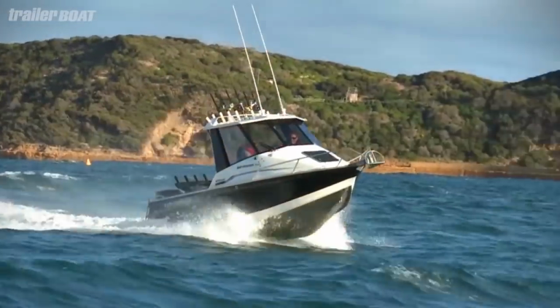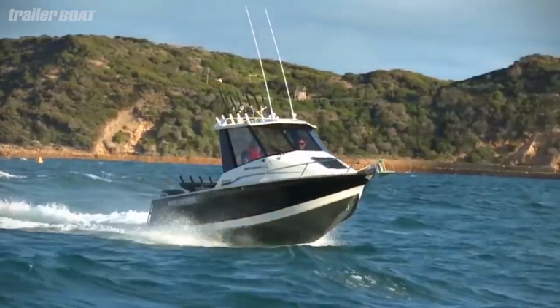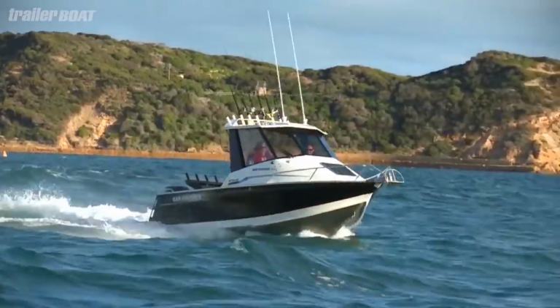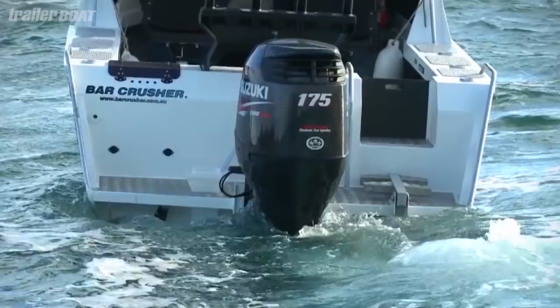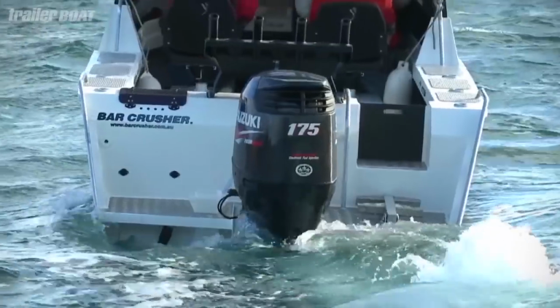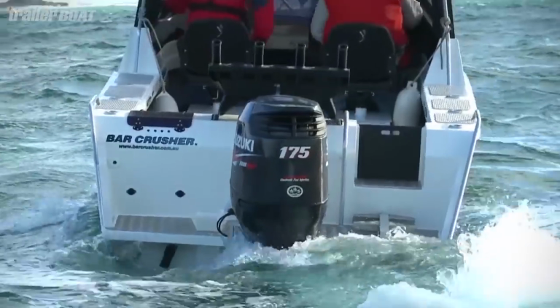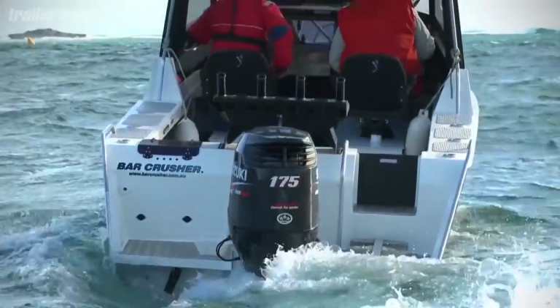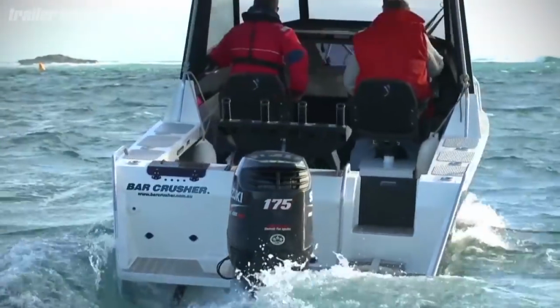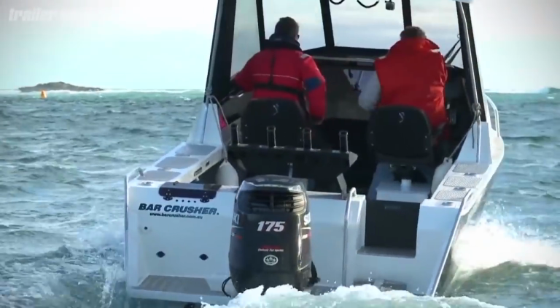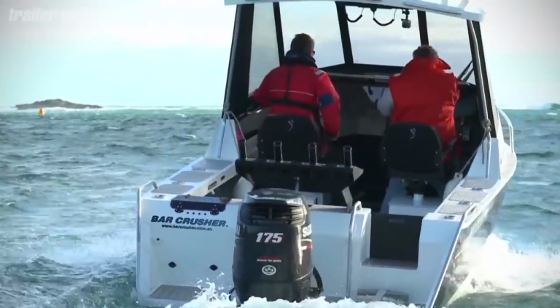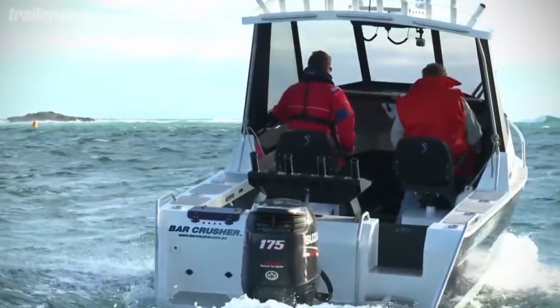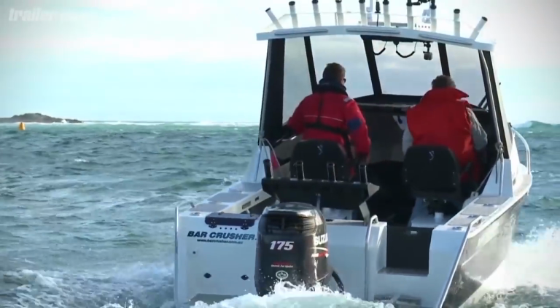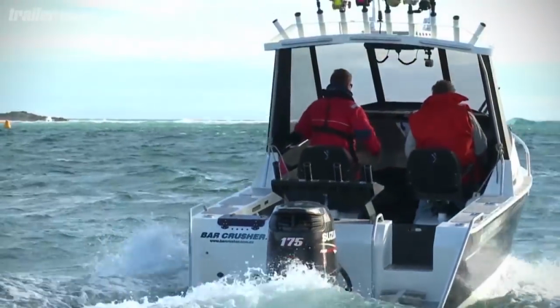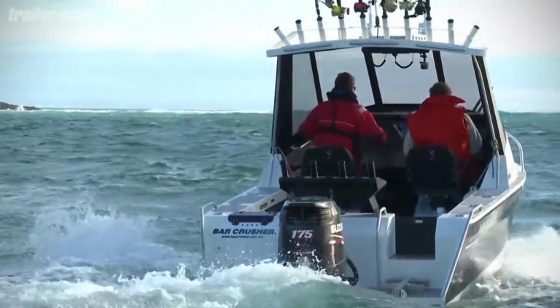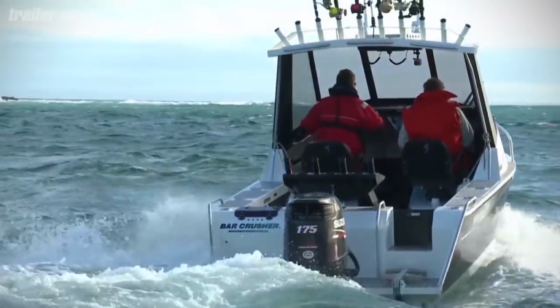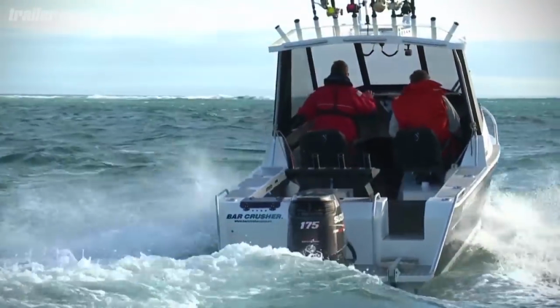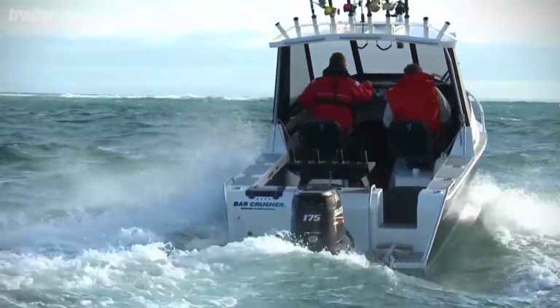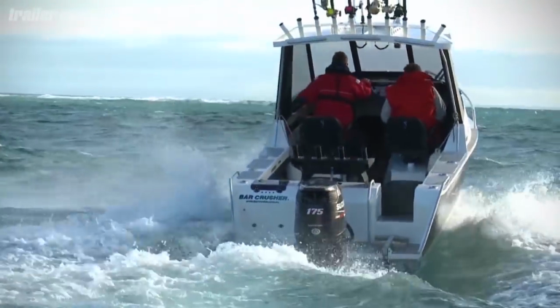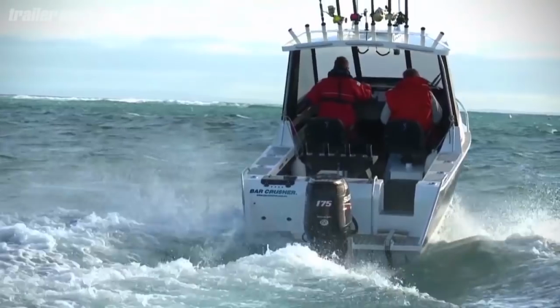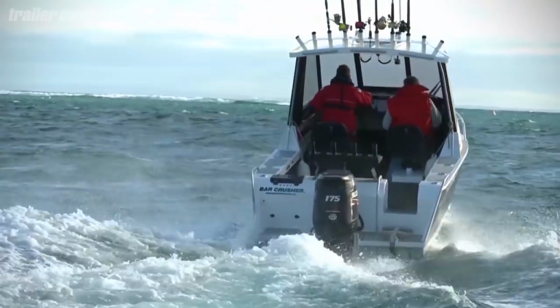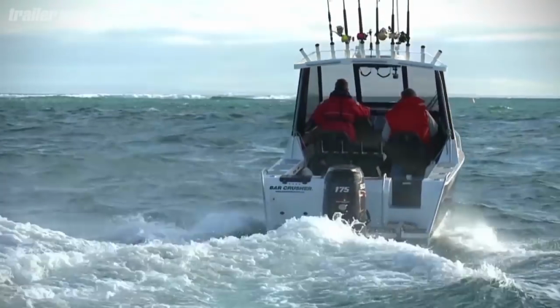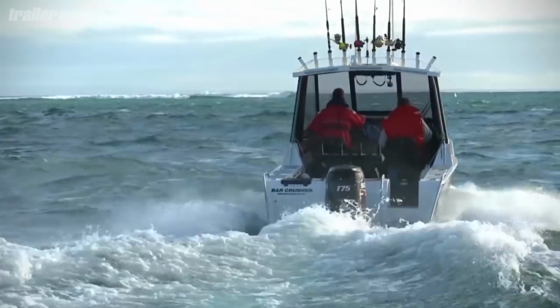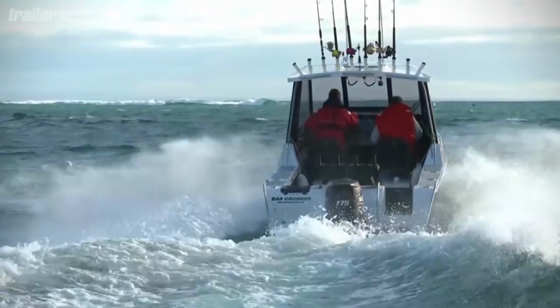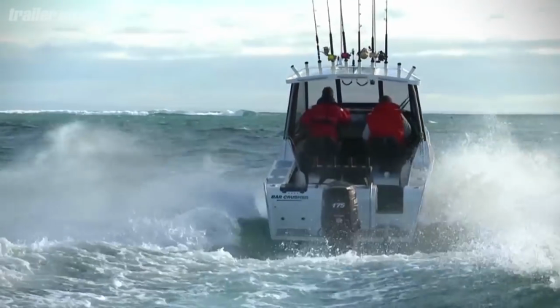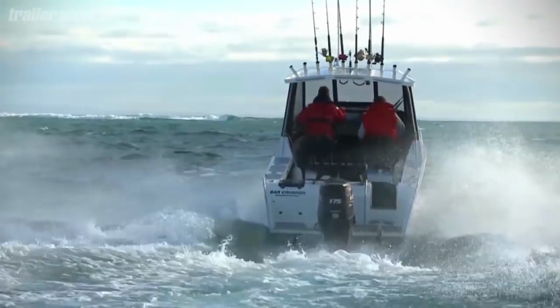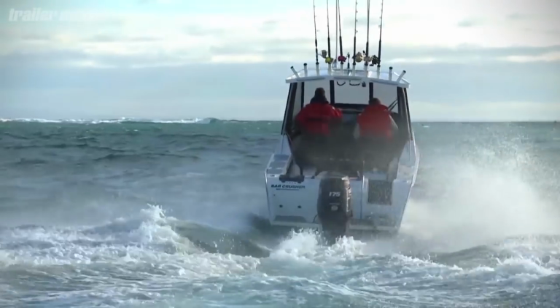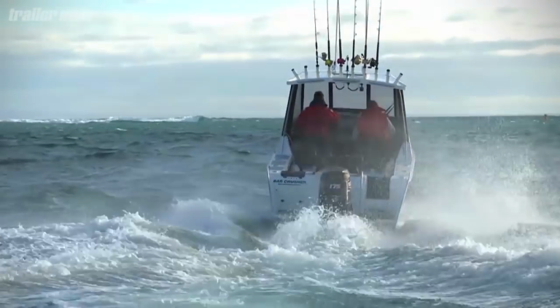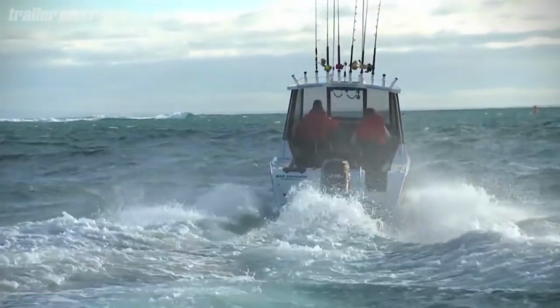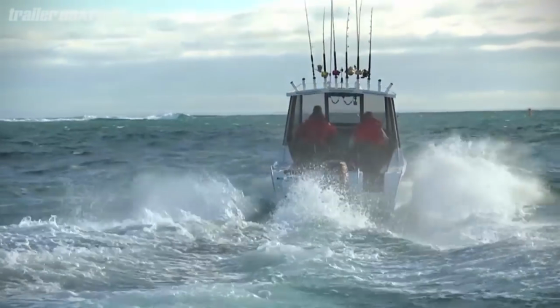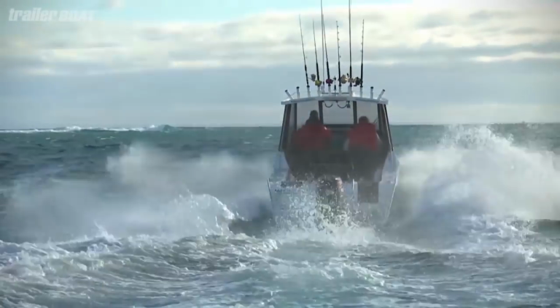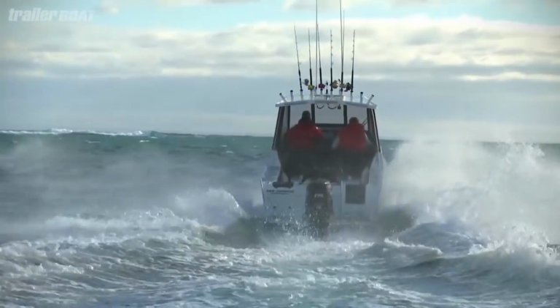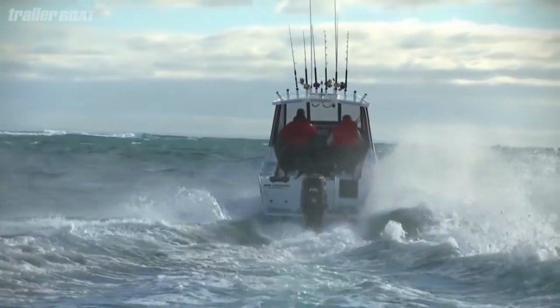From rest, the Suzuki hurls the 670 HT to the plane in just three seconds and it tops out at over 40 knots.